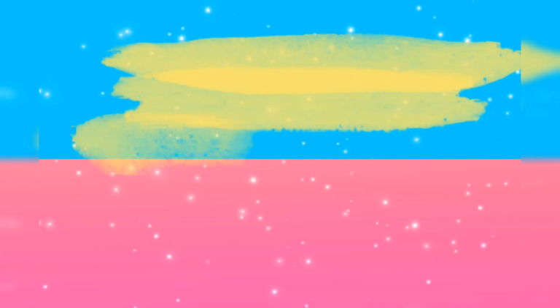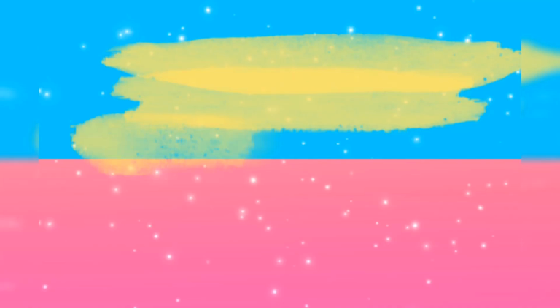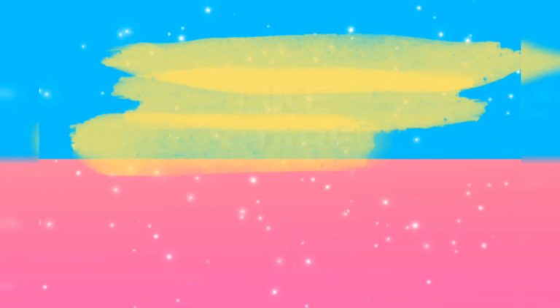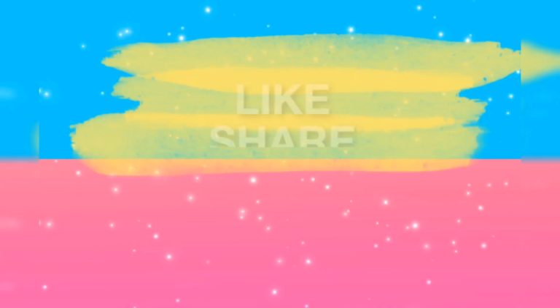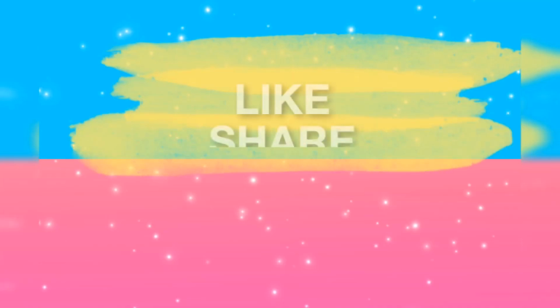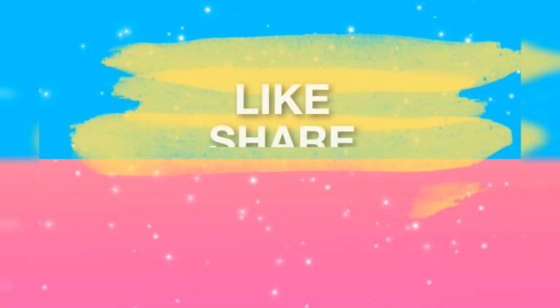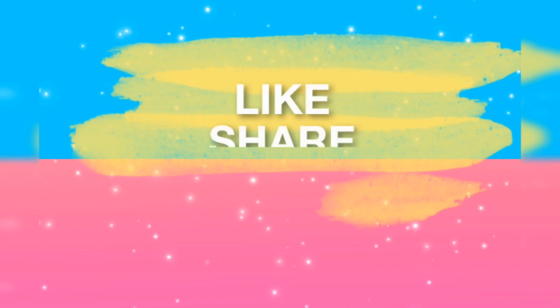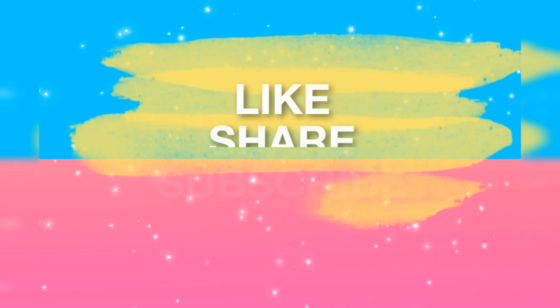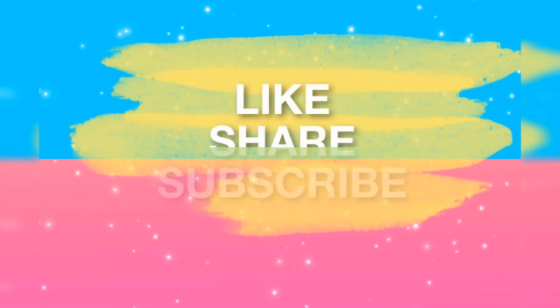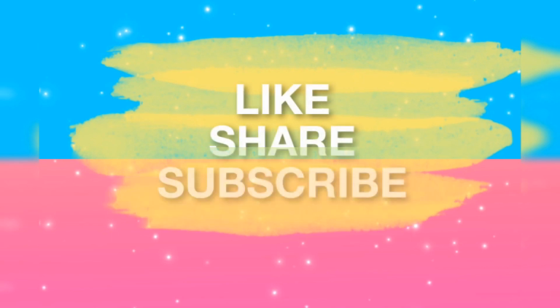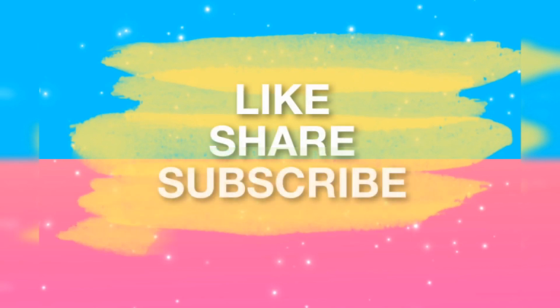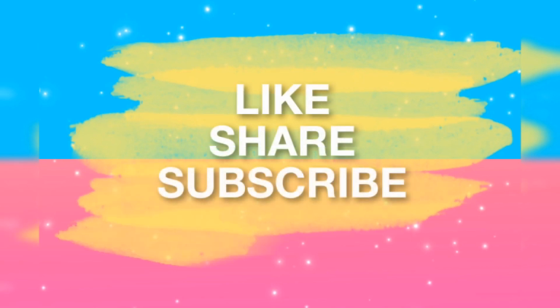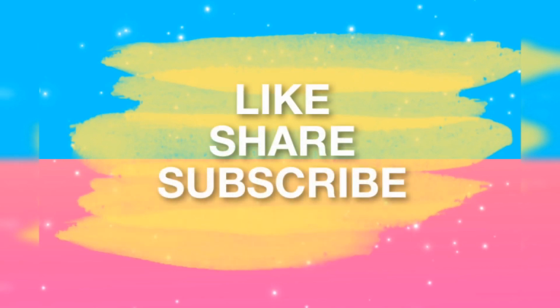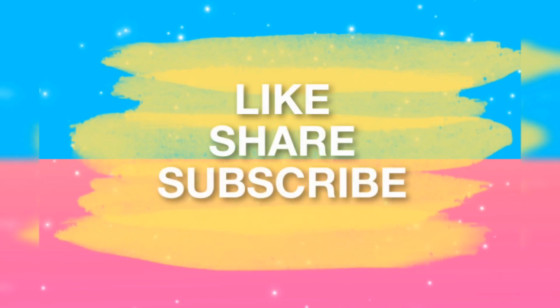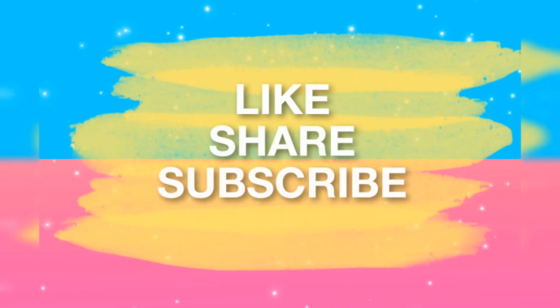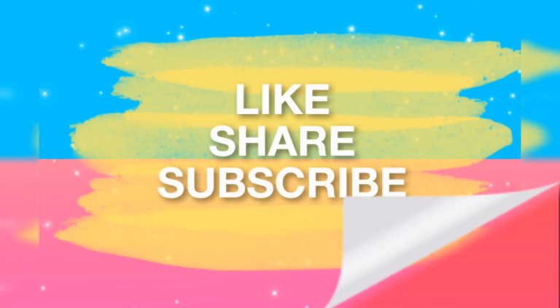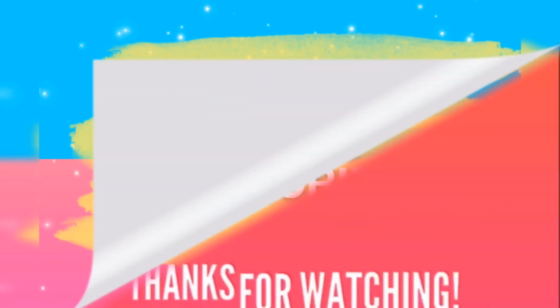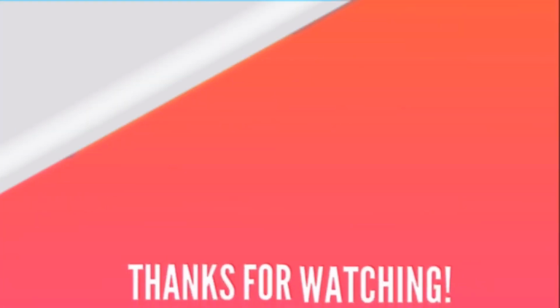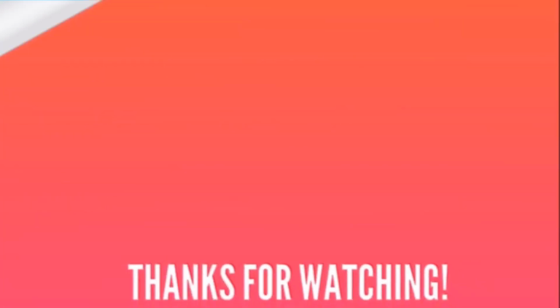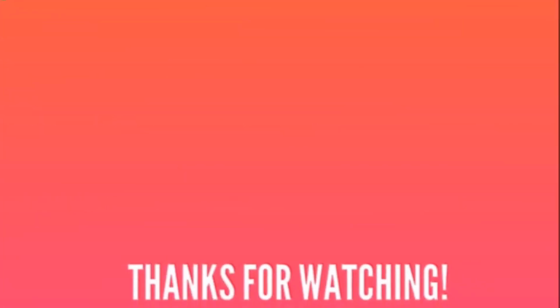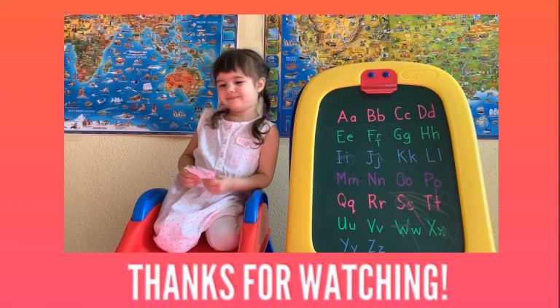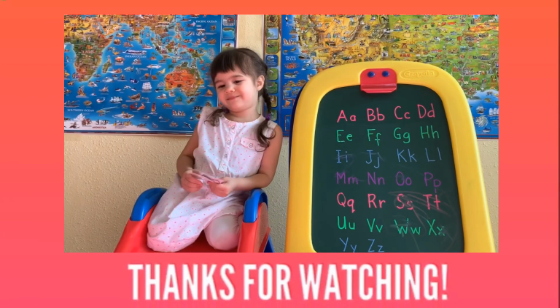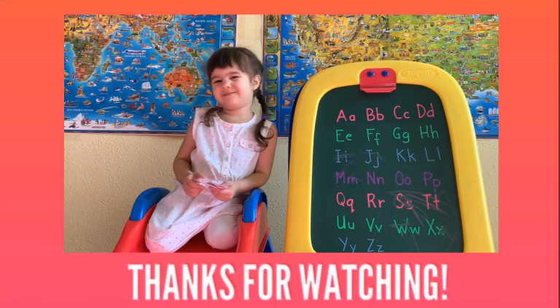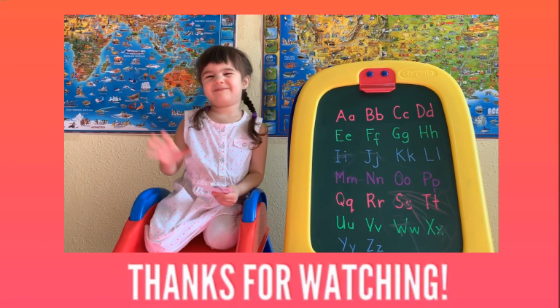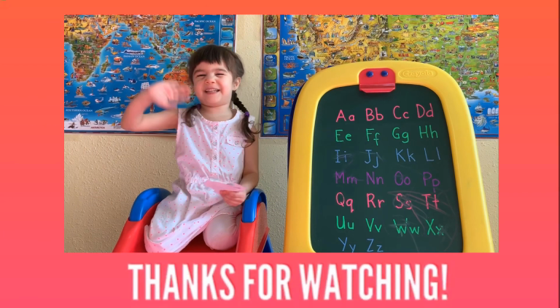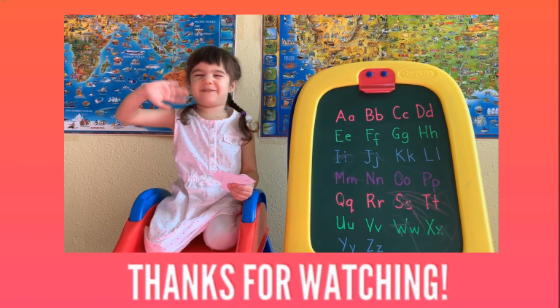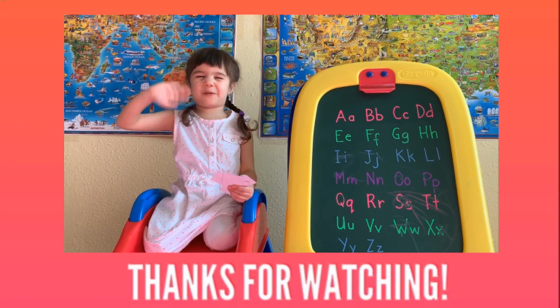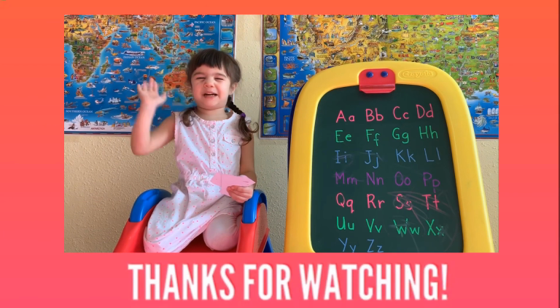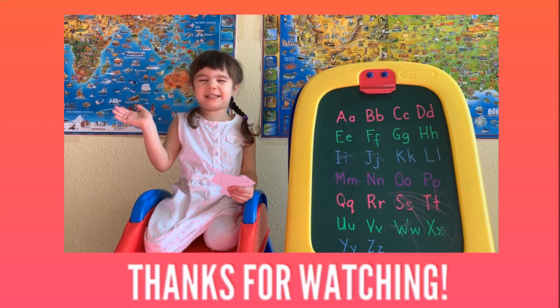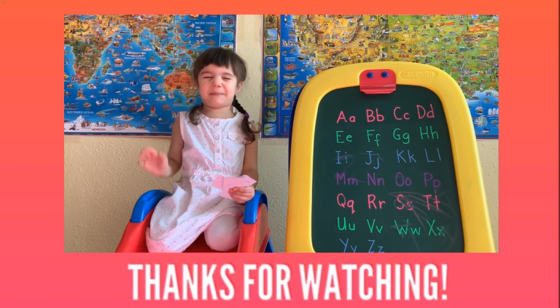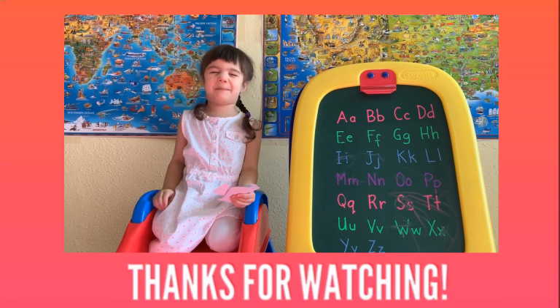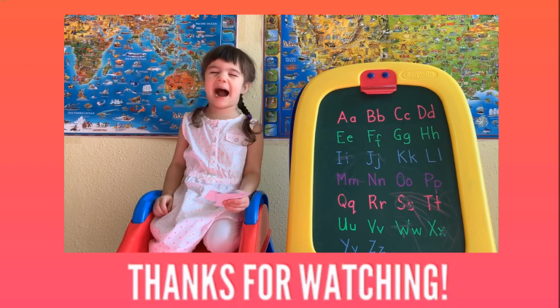If you like this video, please like, share, subscribe. Thank you for watching. Bye-bye.